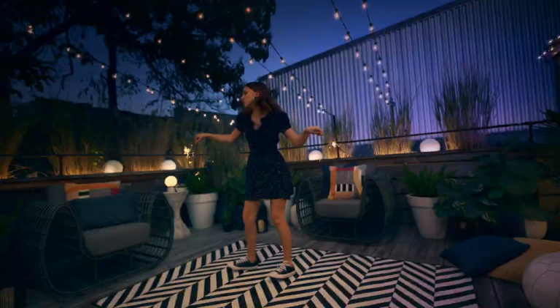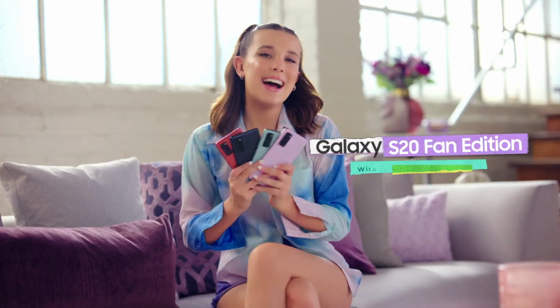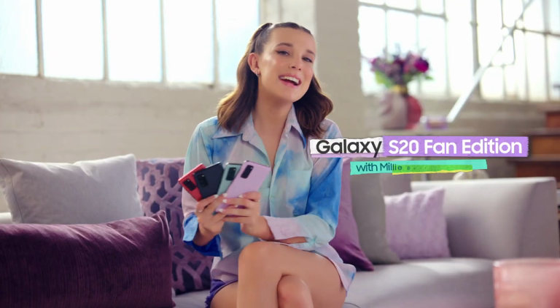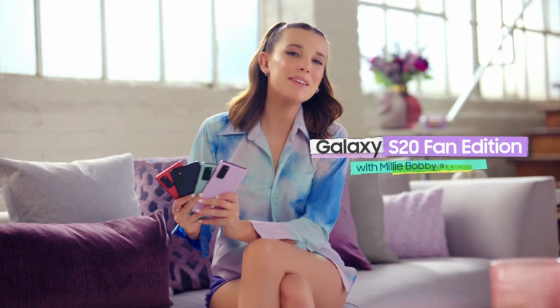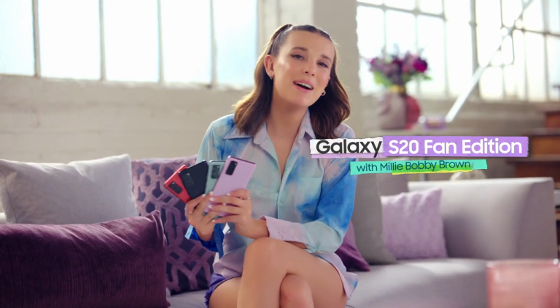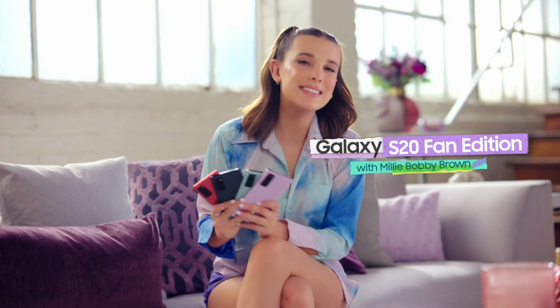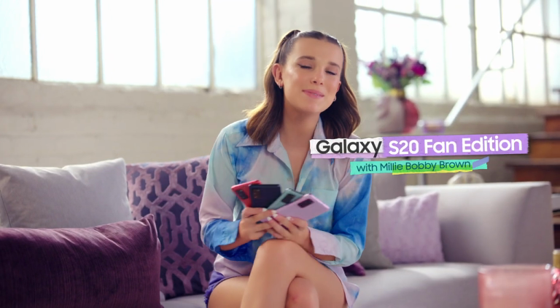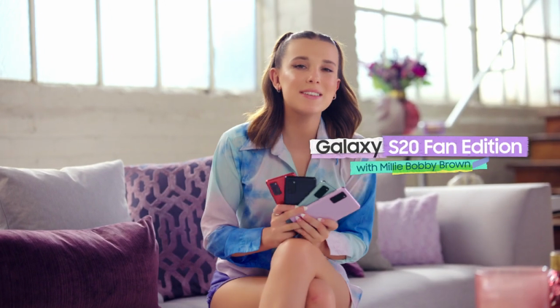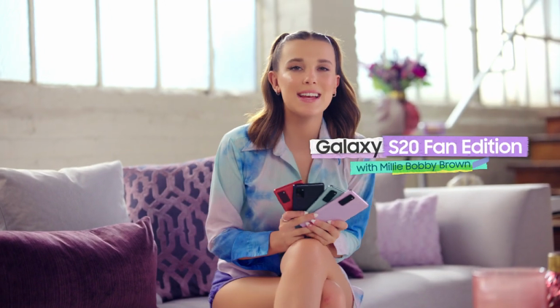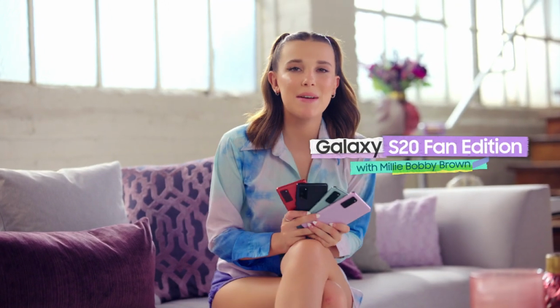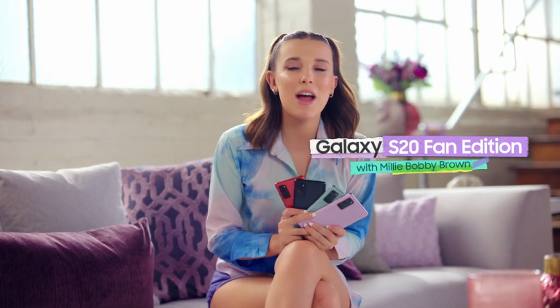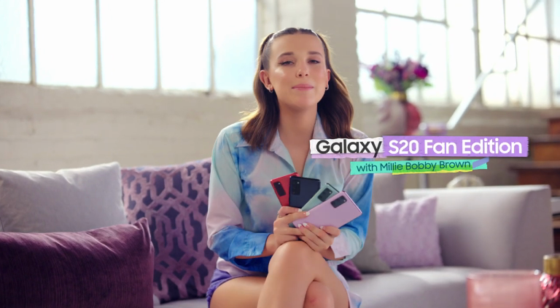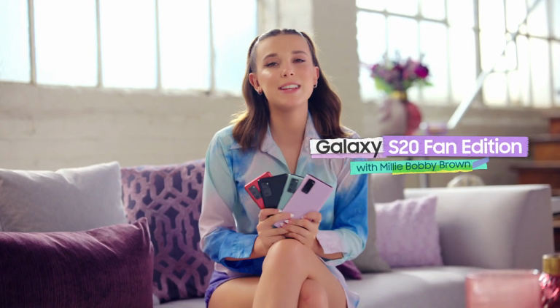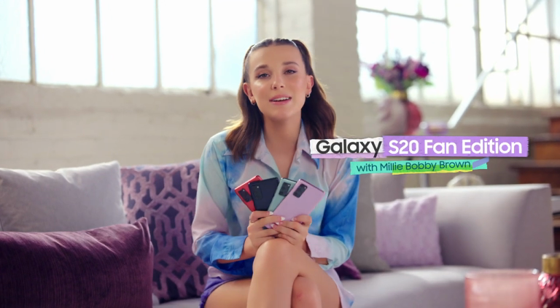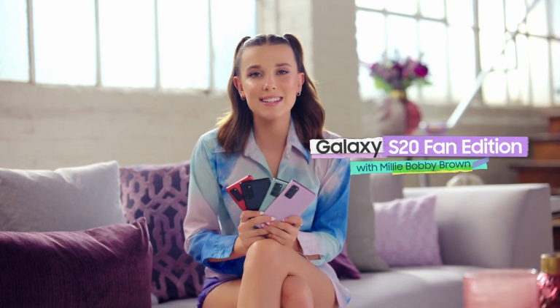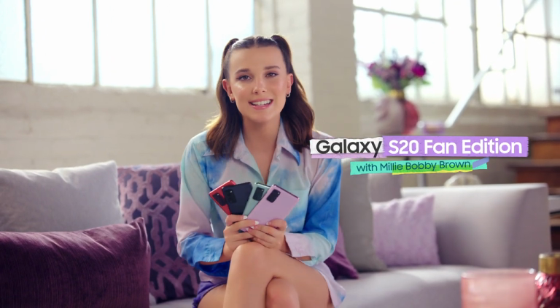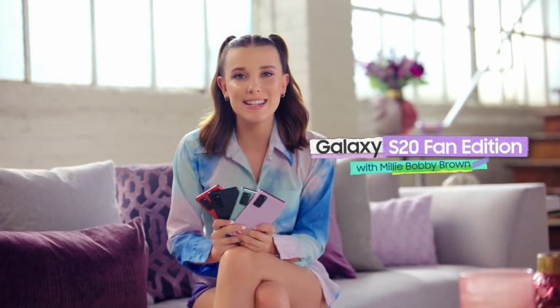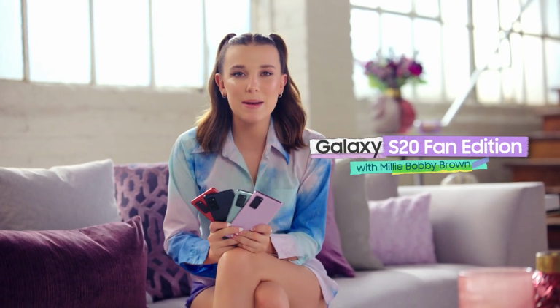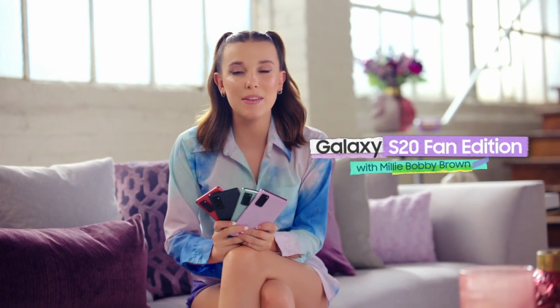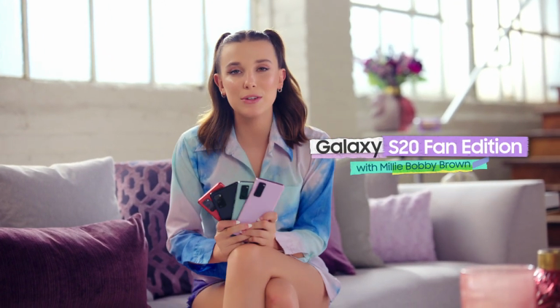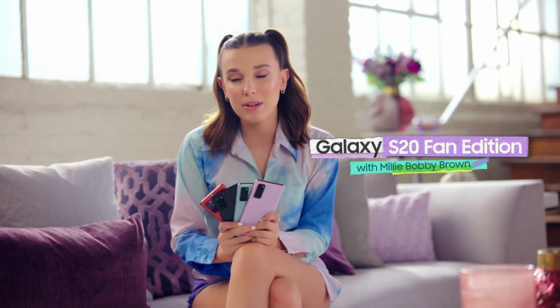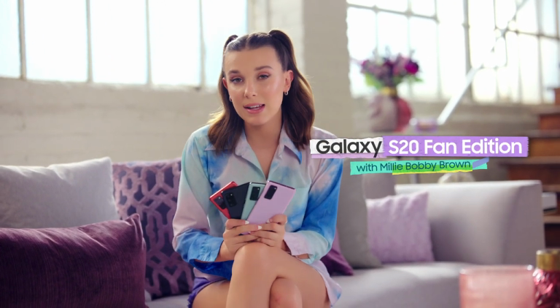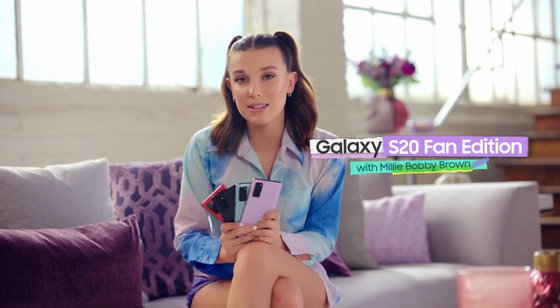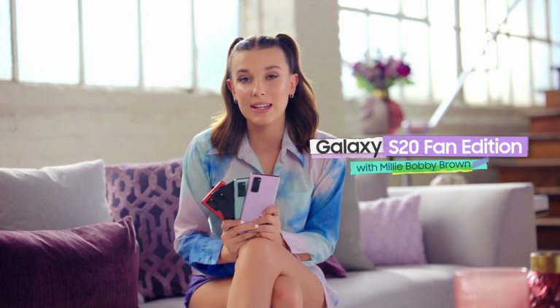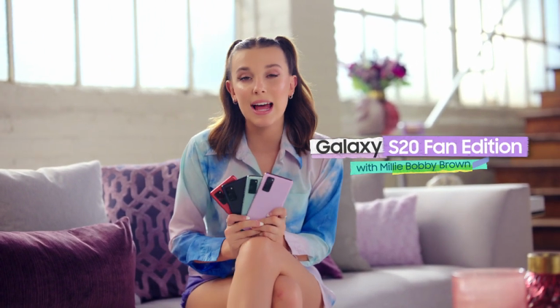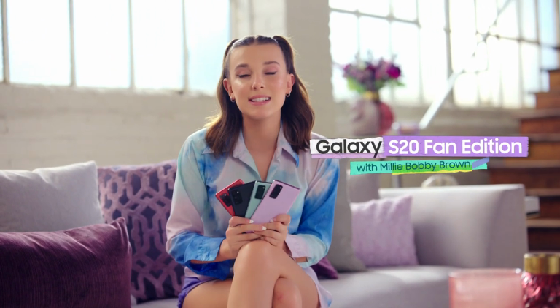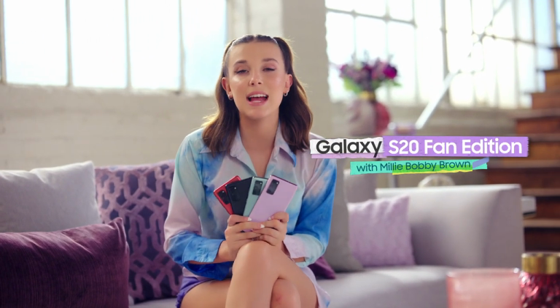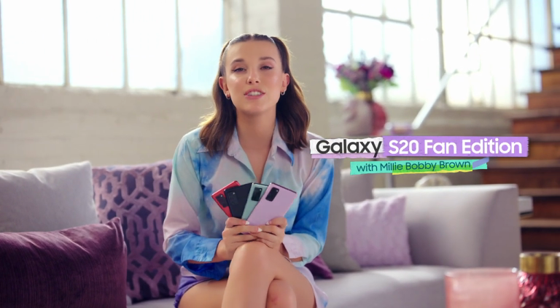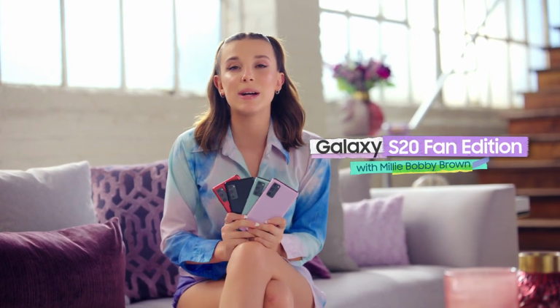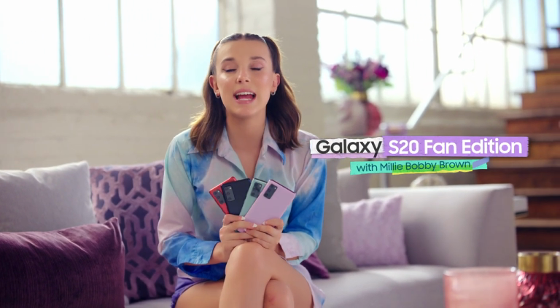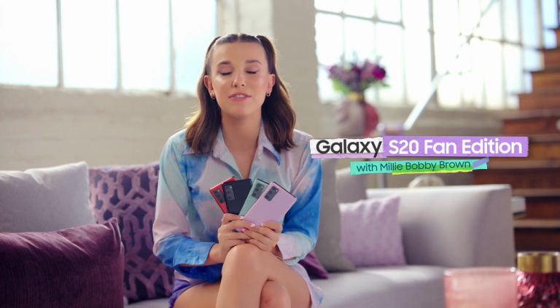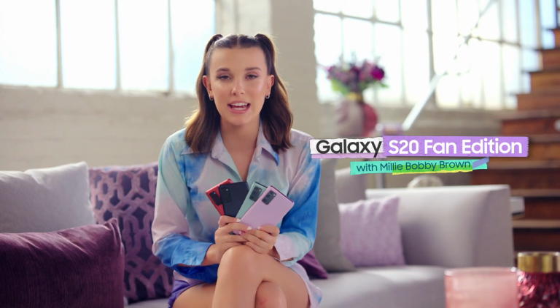Hi everyone, it's Mills here. I'm so excited about the new colours of the Galaxy S20 FE.